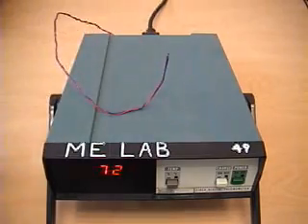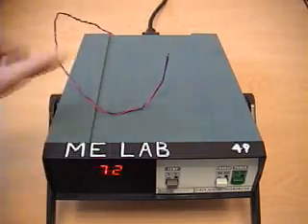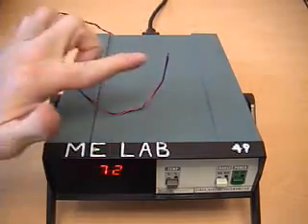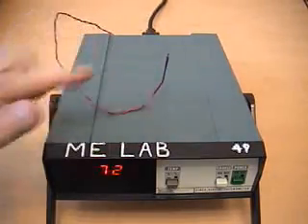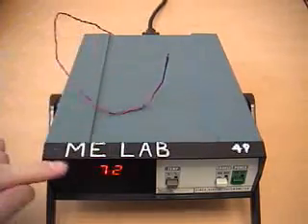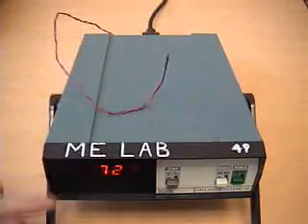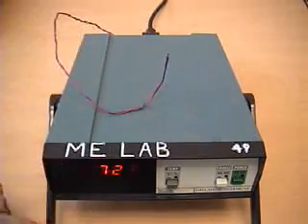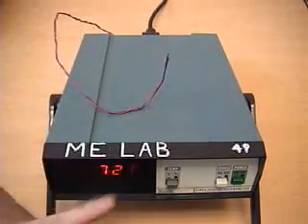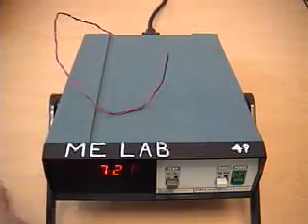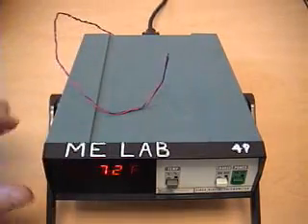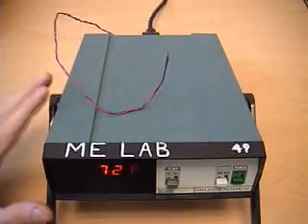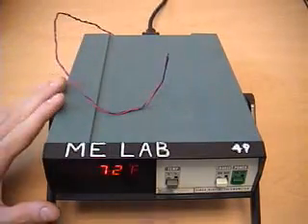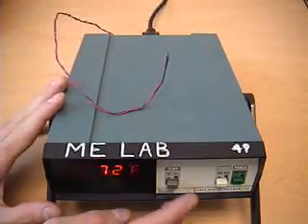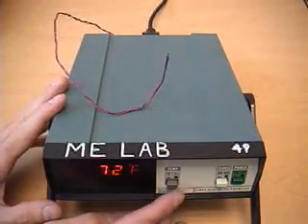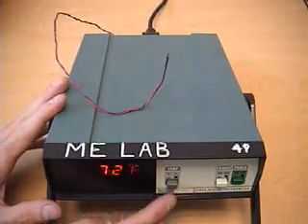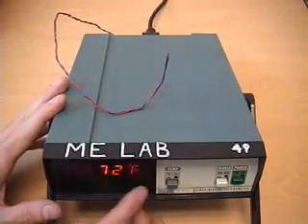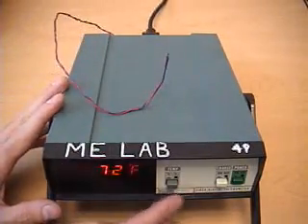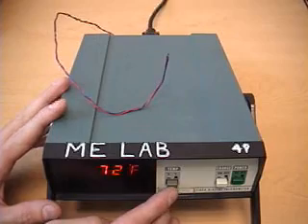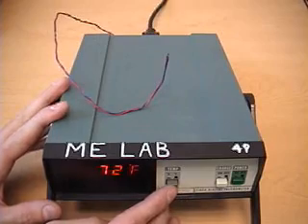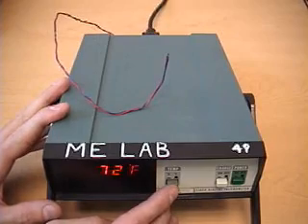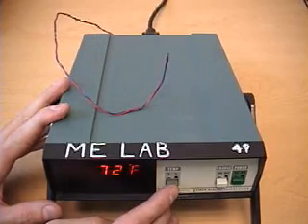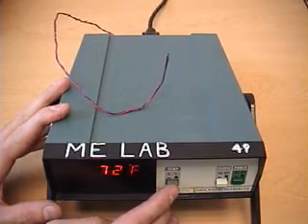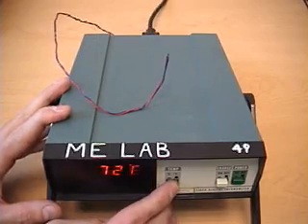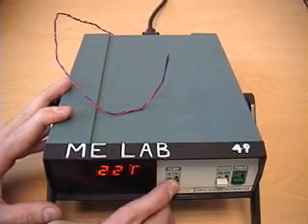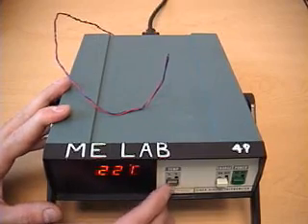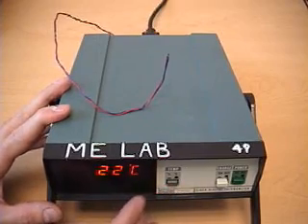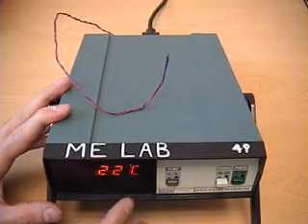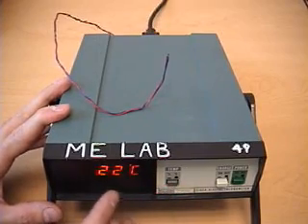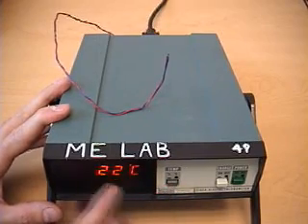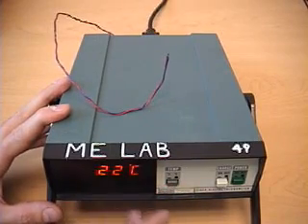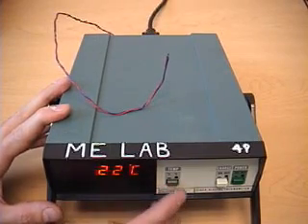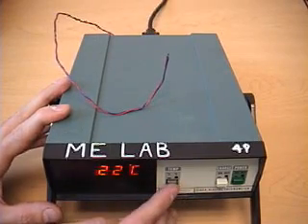Right now we're reading about room temperature, which is 72 degrees Fahrenheit. The meter can switch between Fahrenheit and Celsius — 22 degrees Celsius.